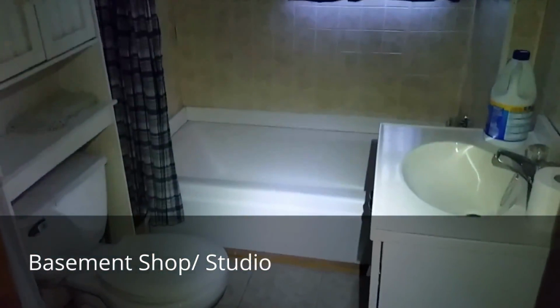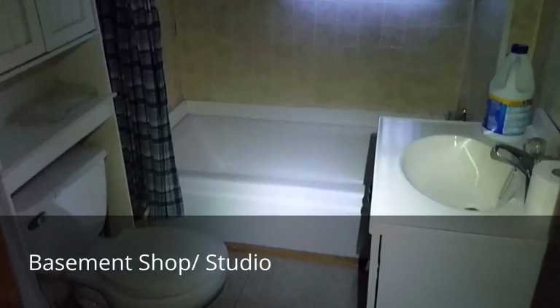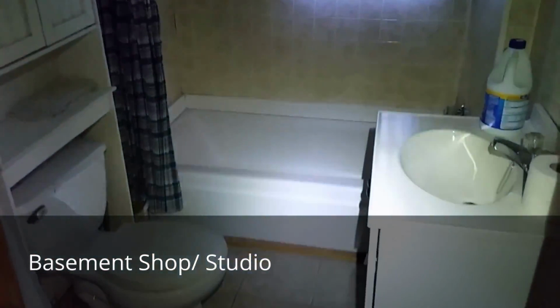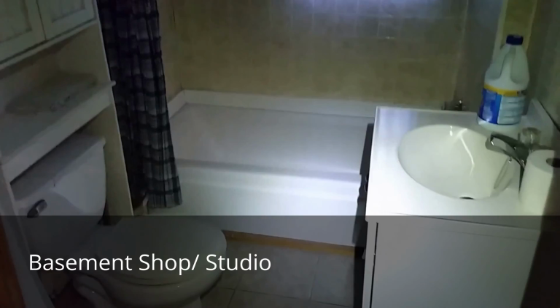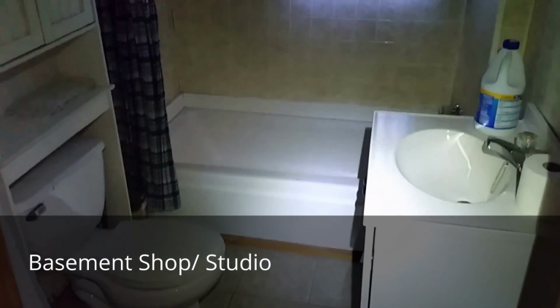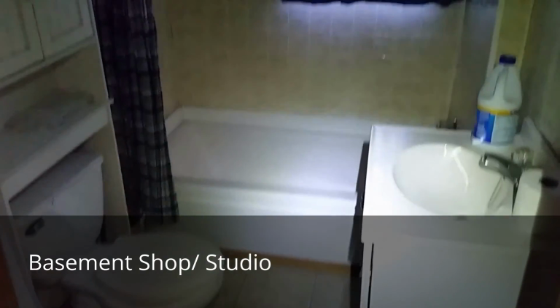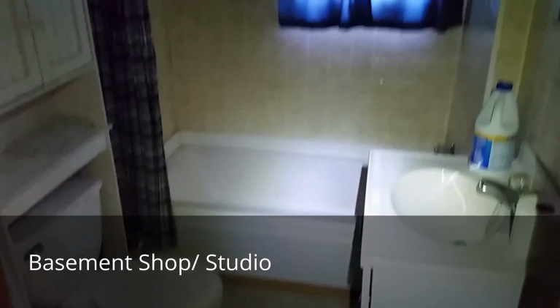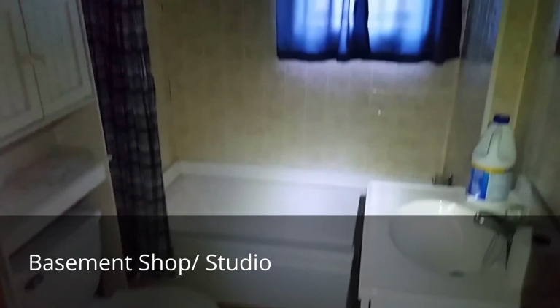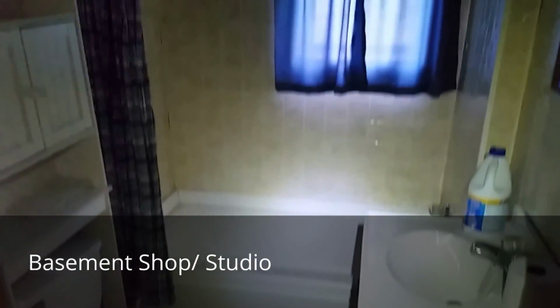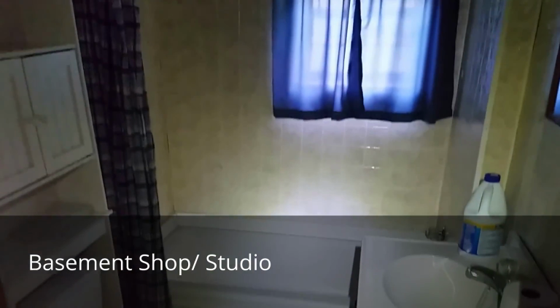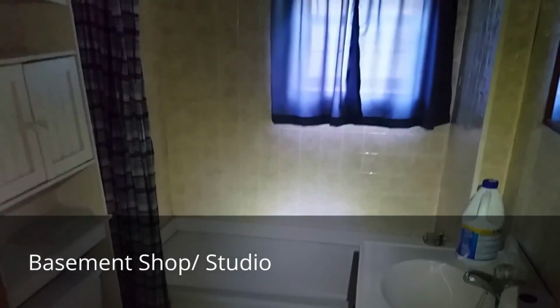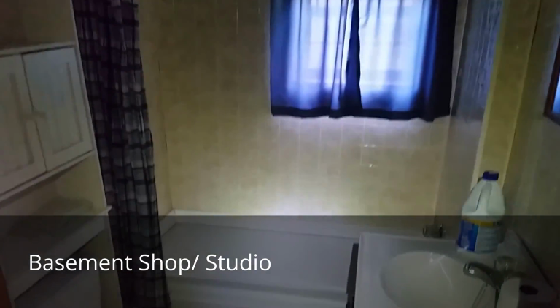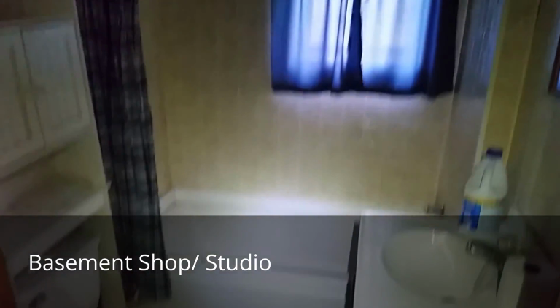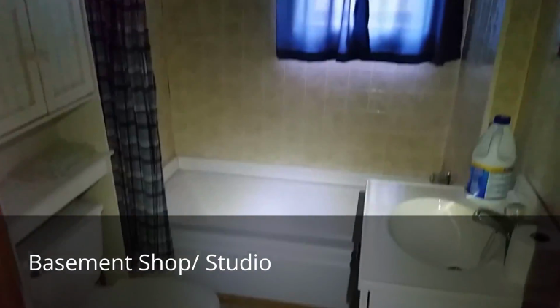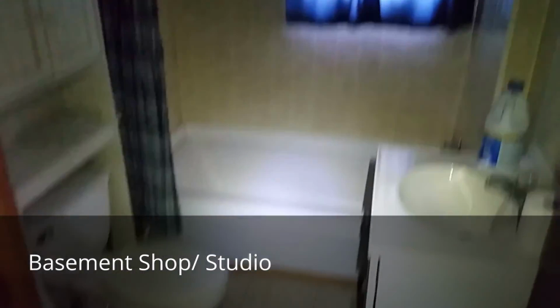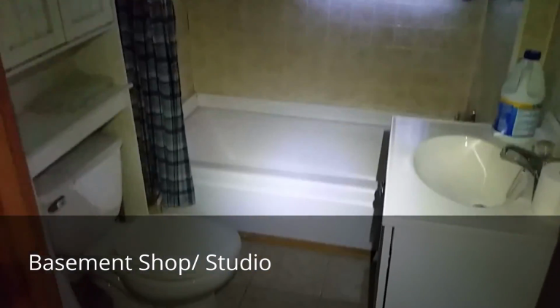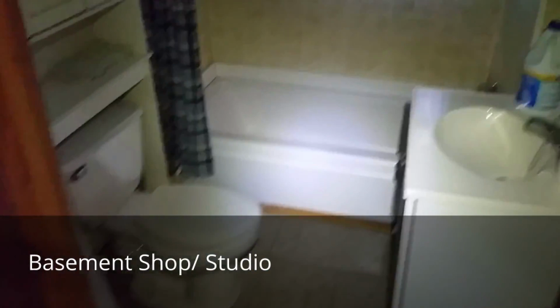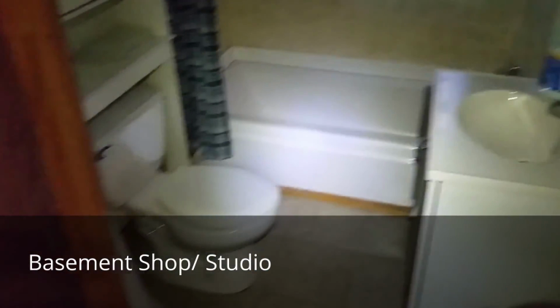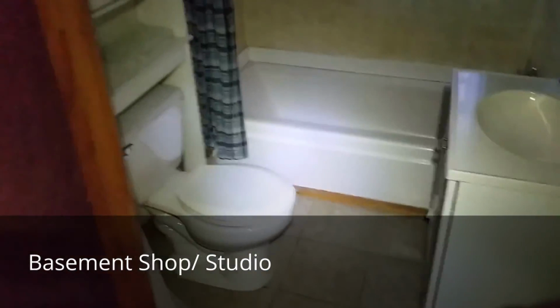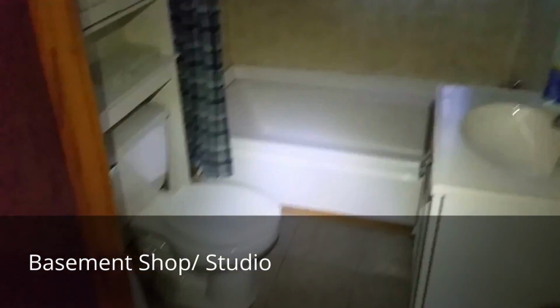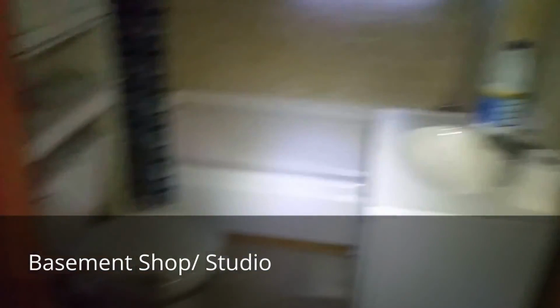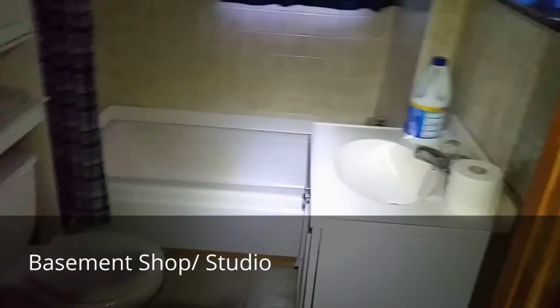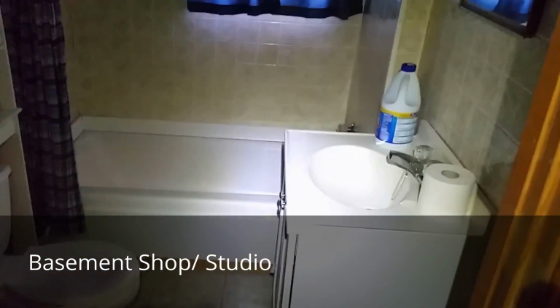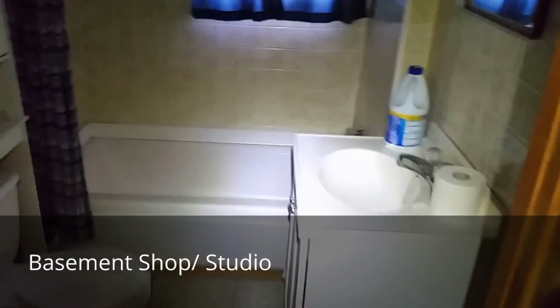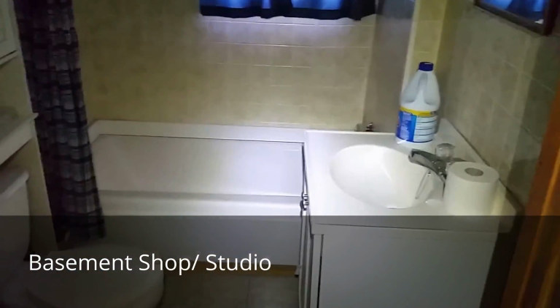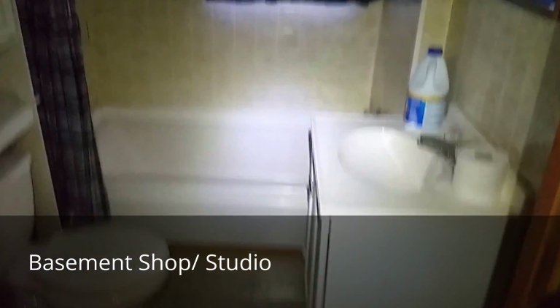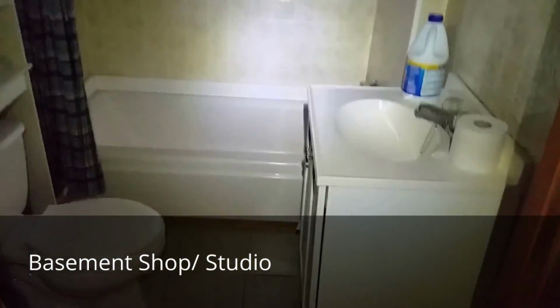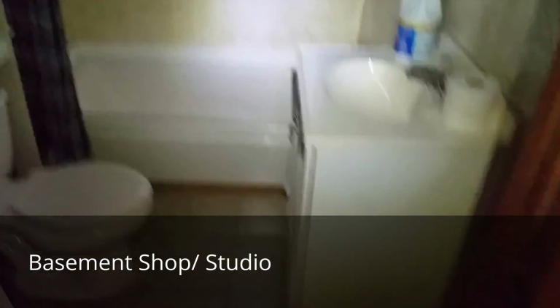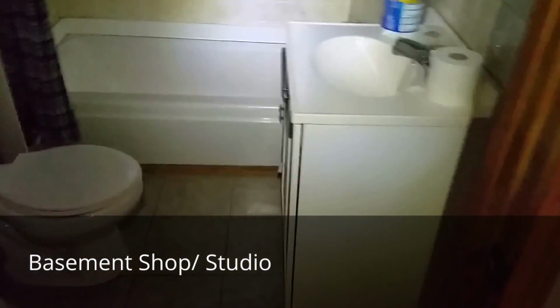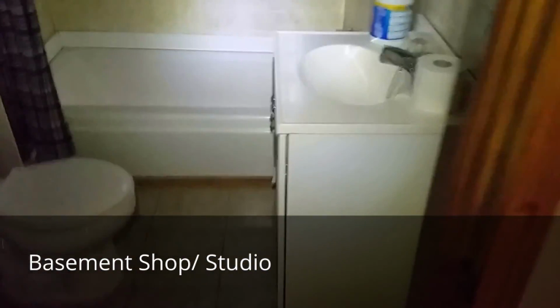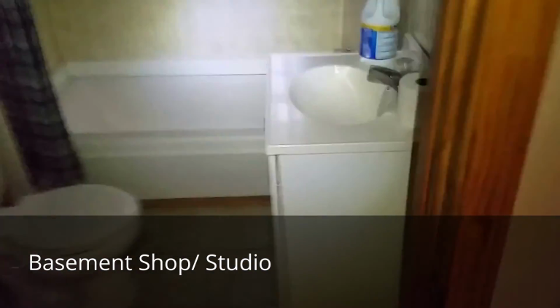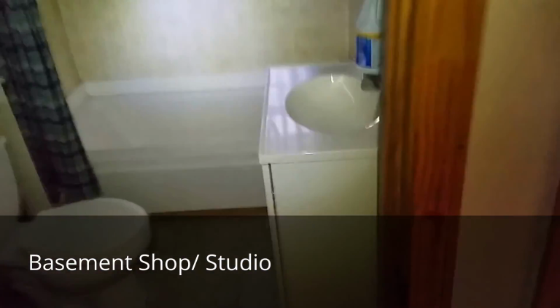The one full bathroom in the house — there's a tub, and everything looks good.